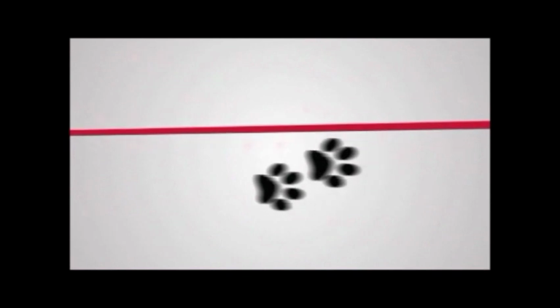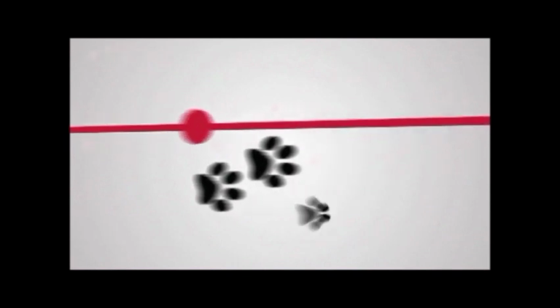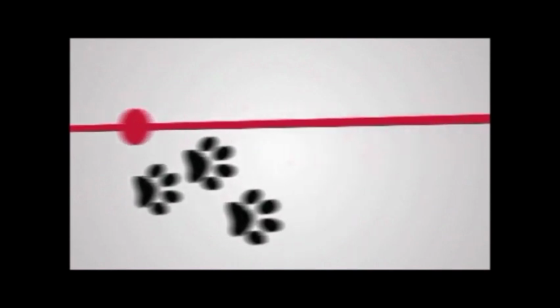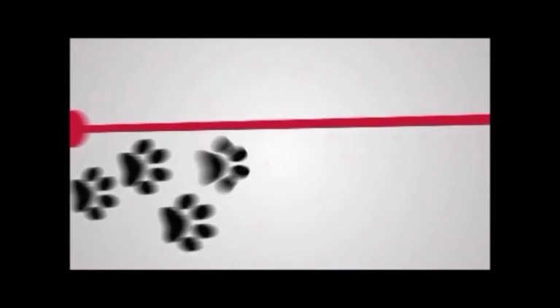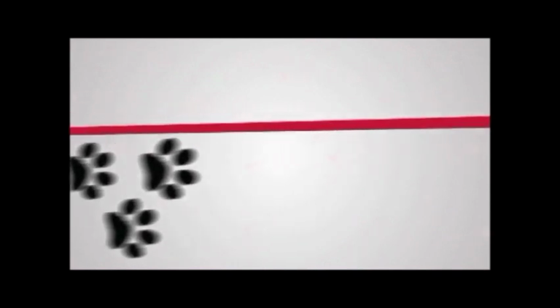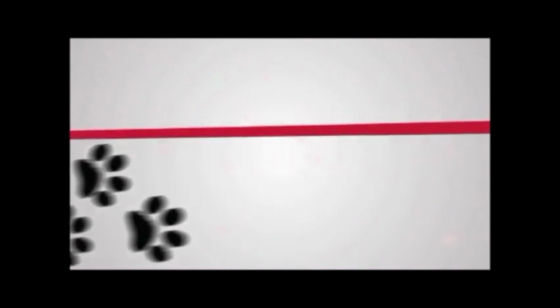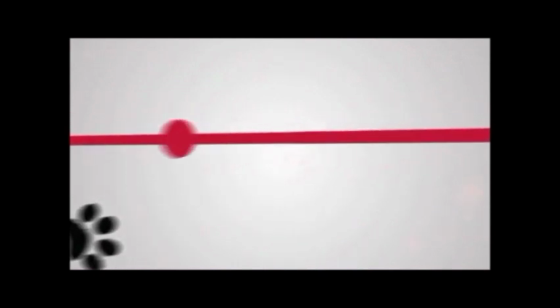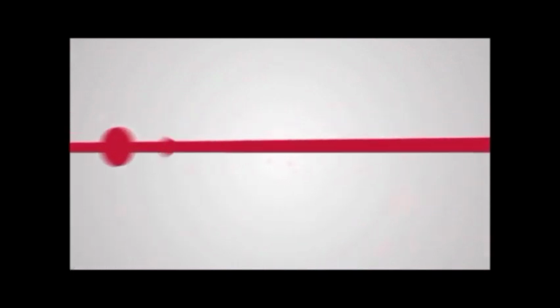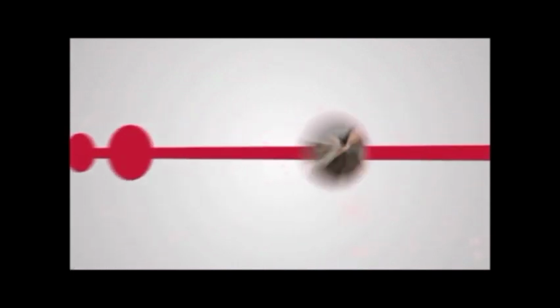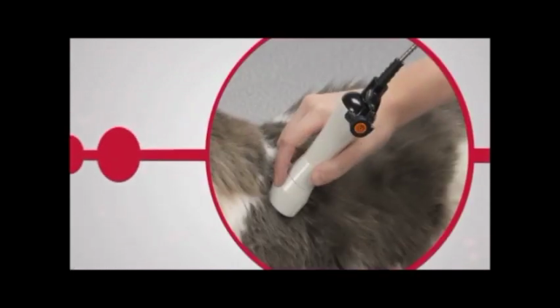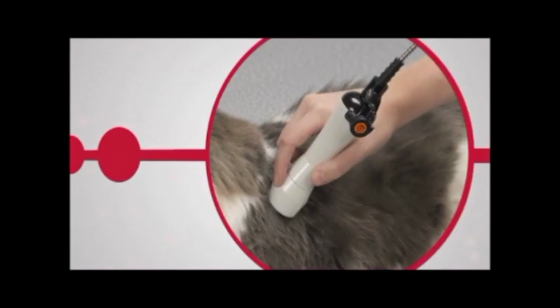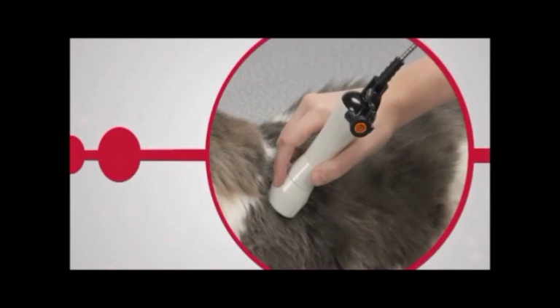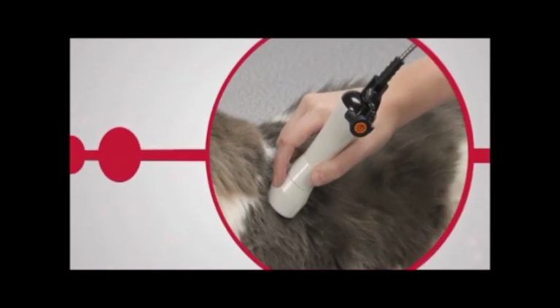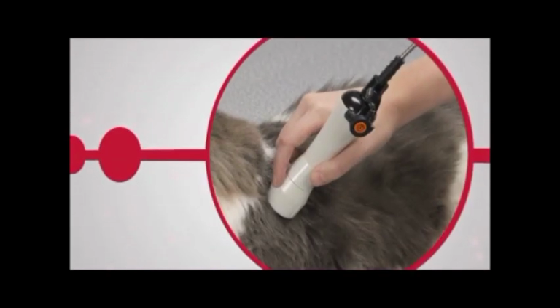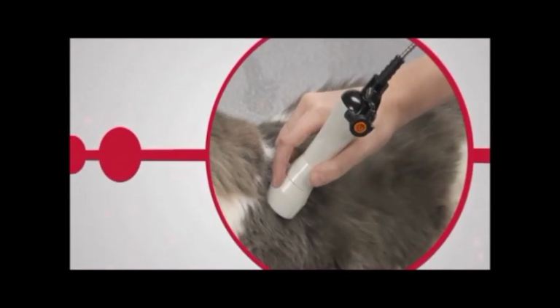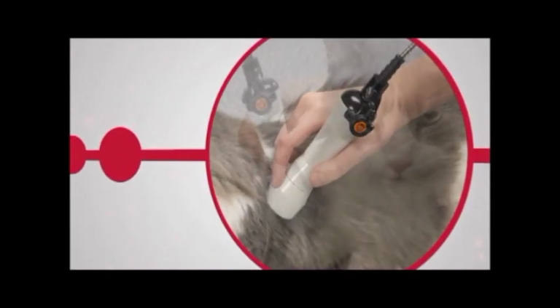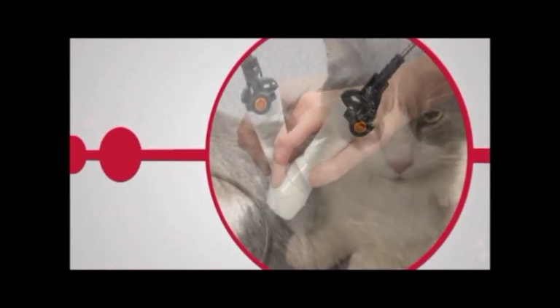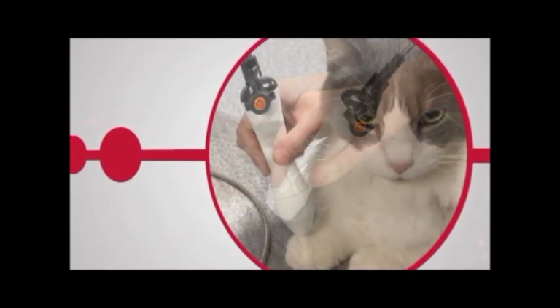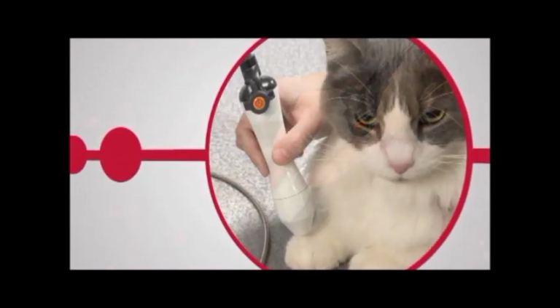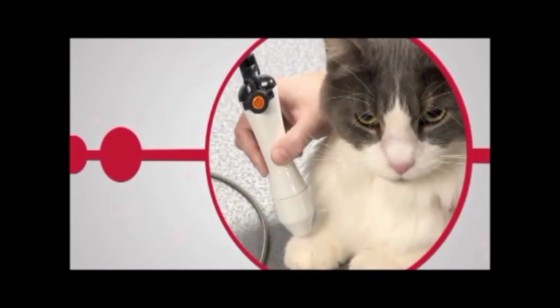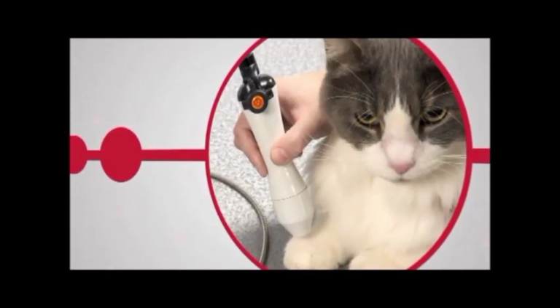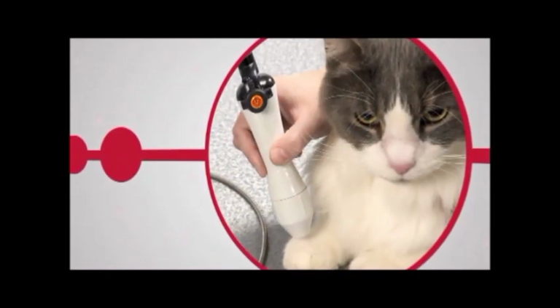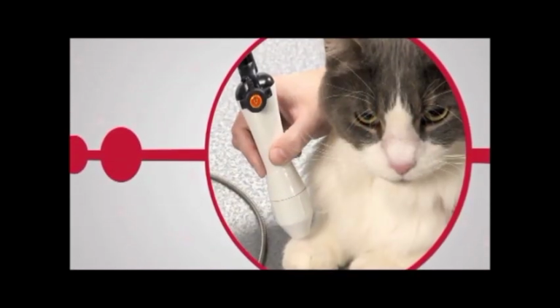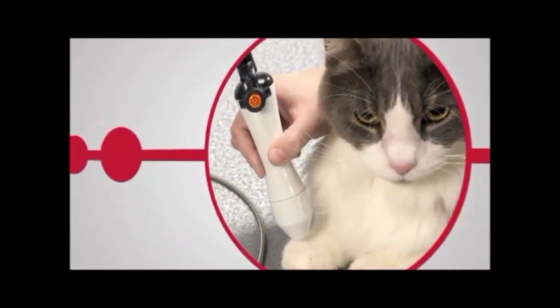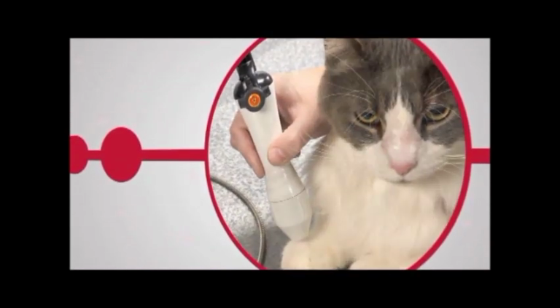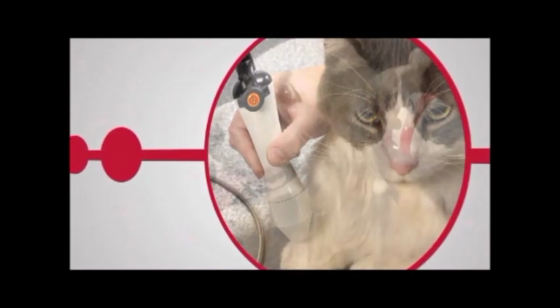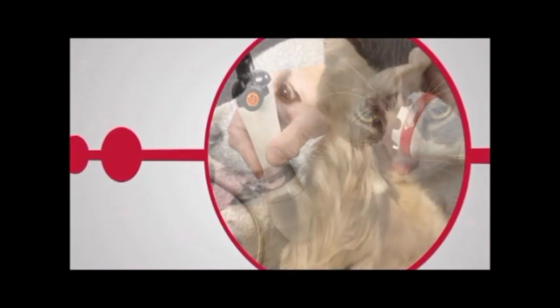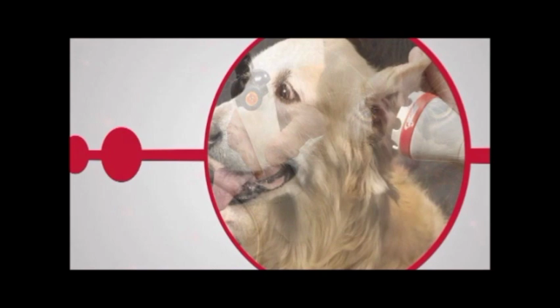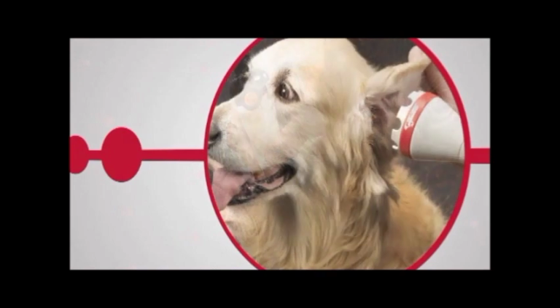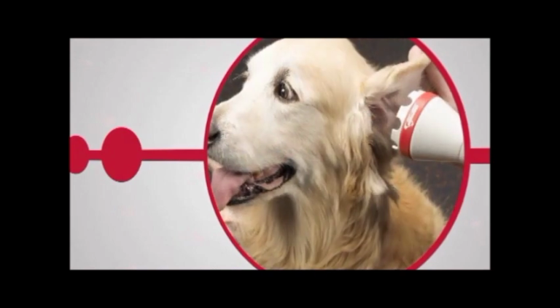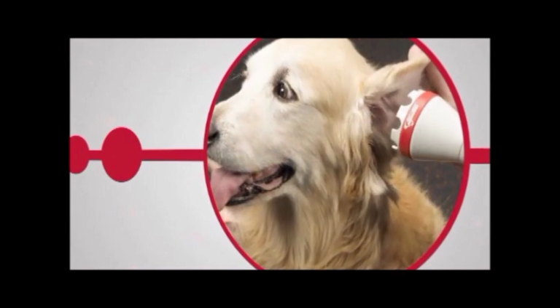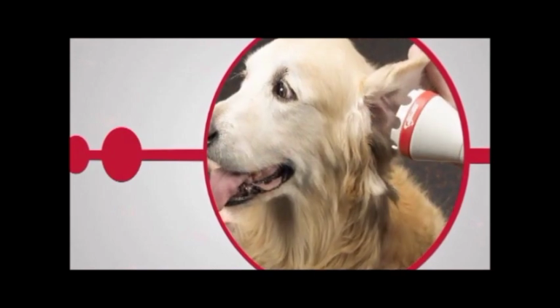Laser therapy: a drug-free, surgery-free alternative to pain relief for your pet.